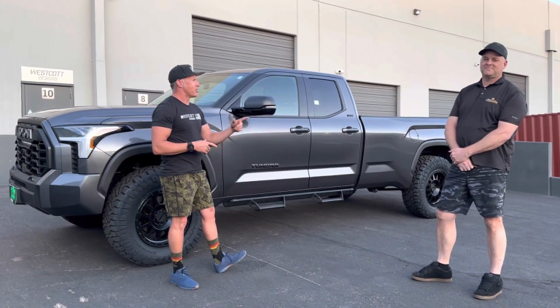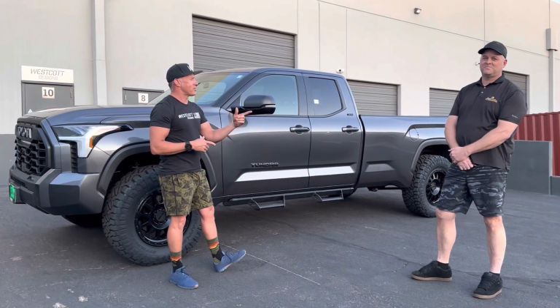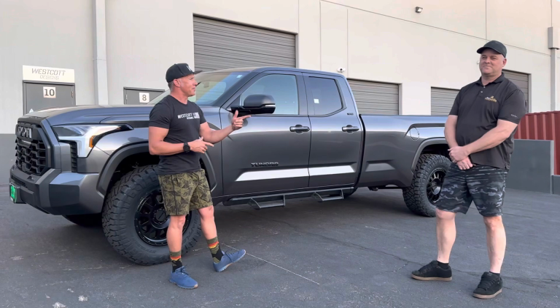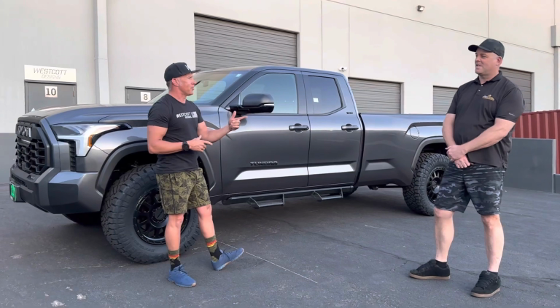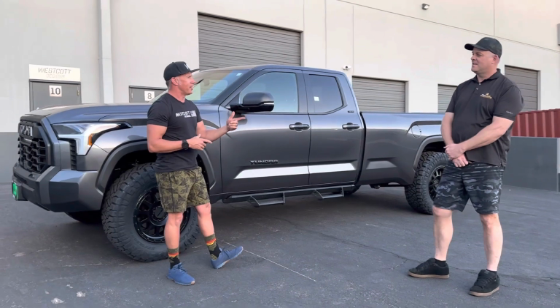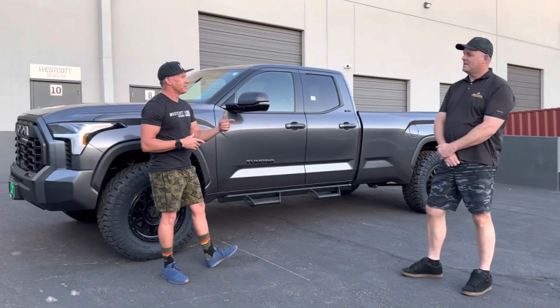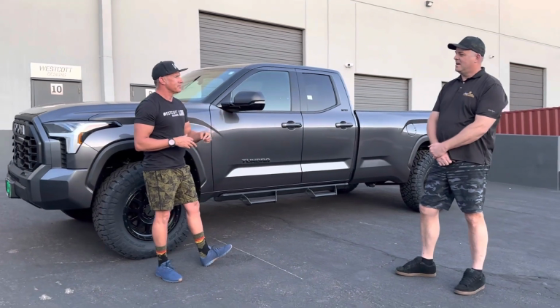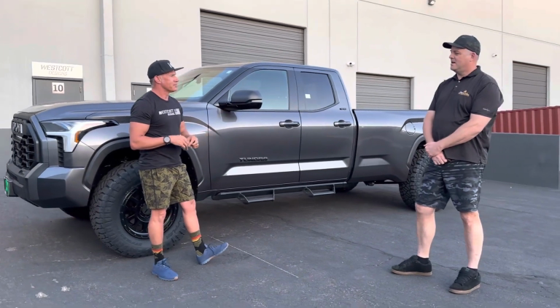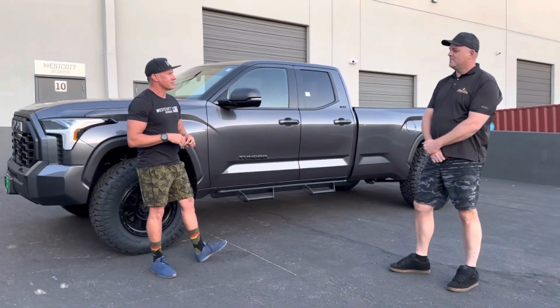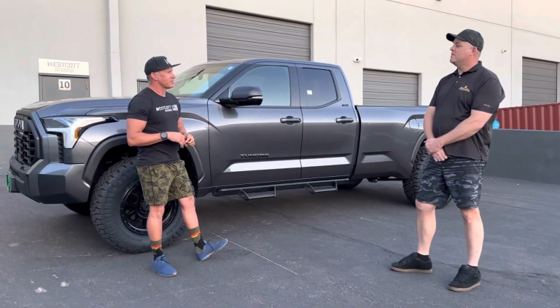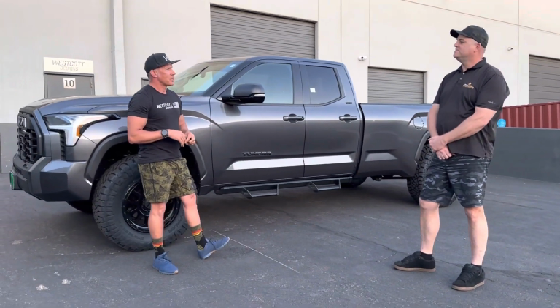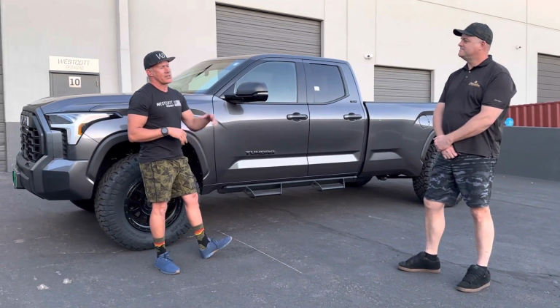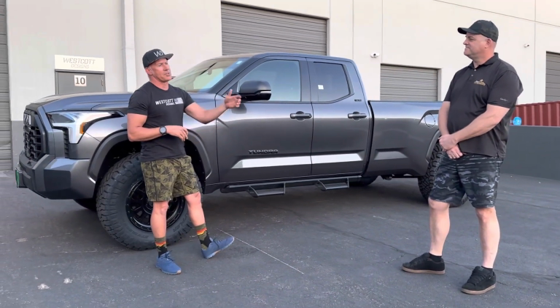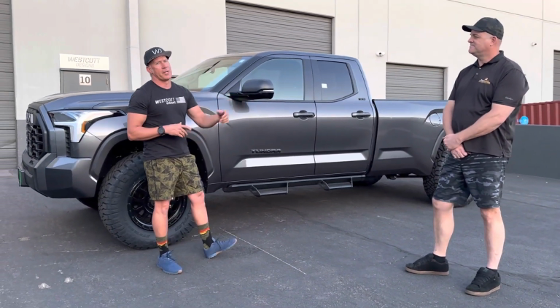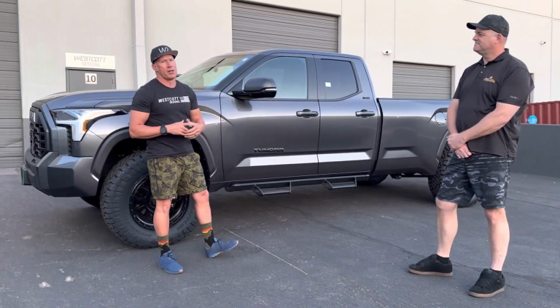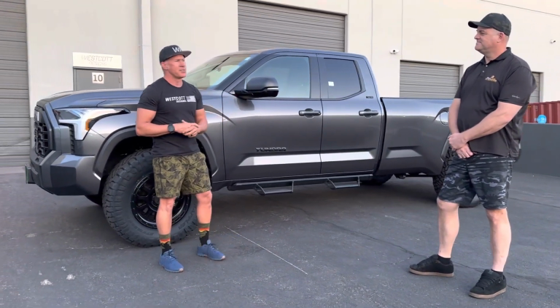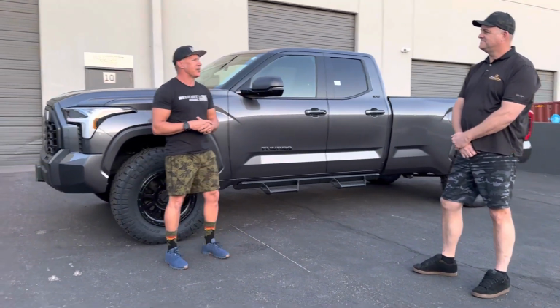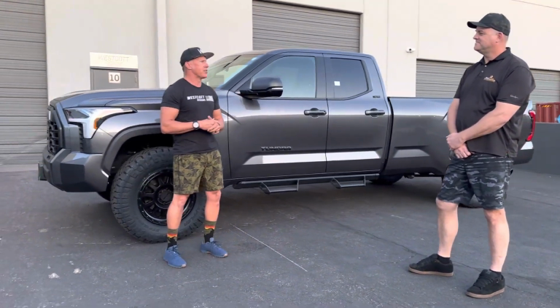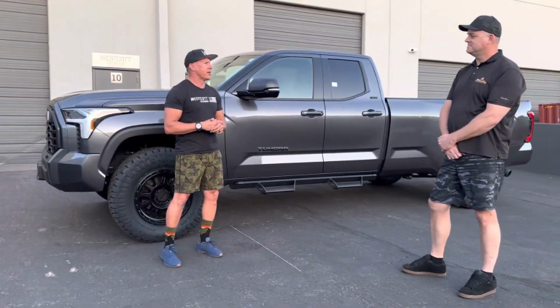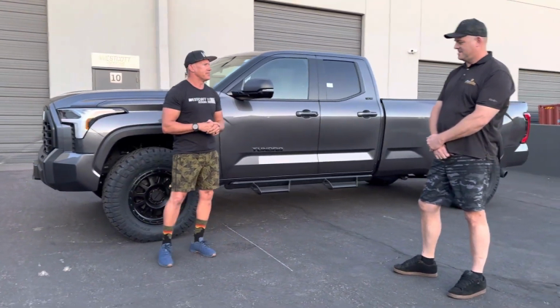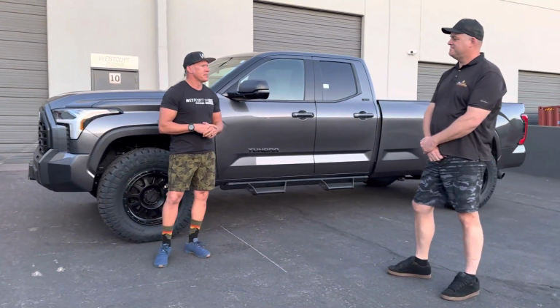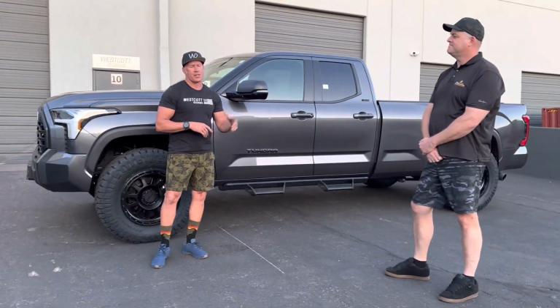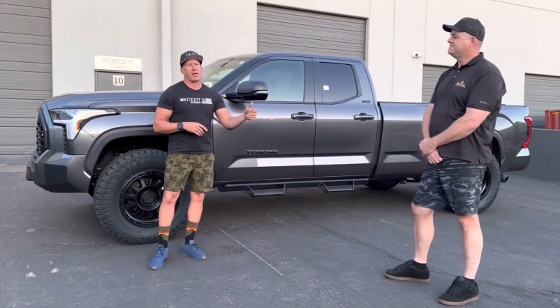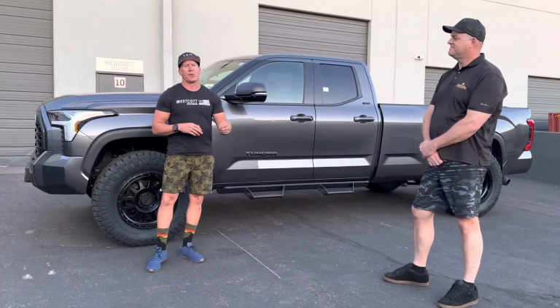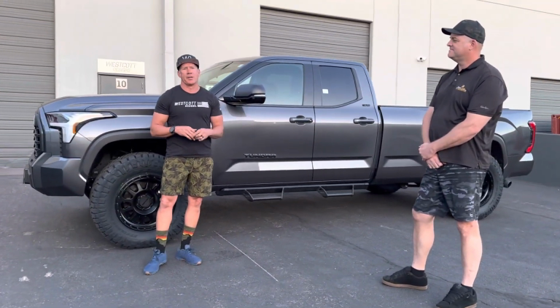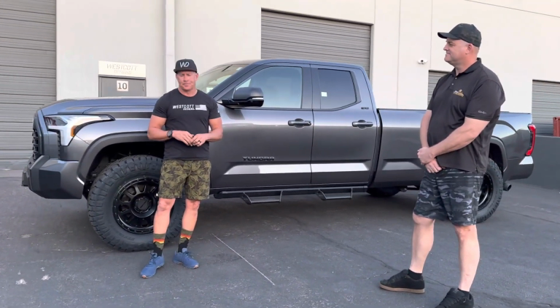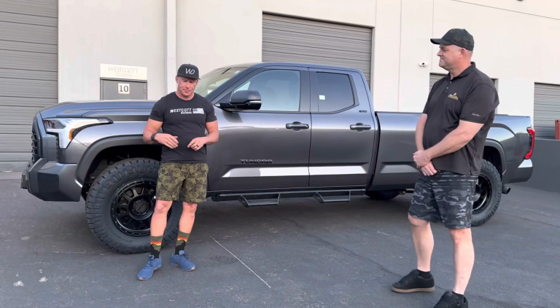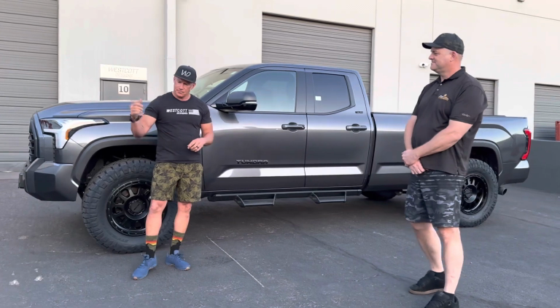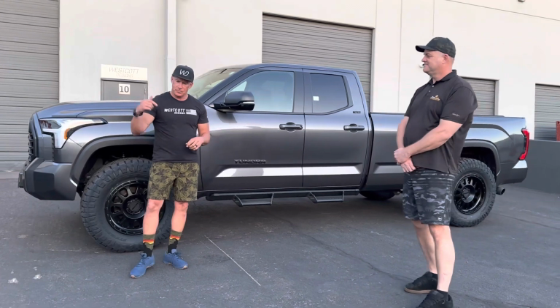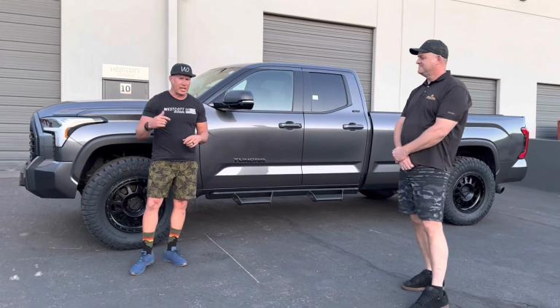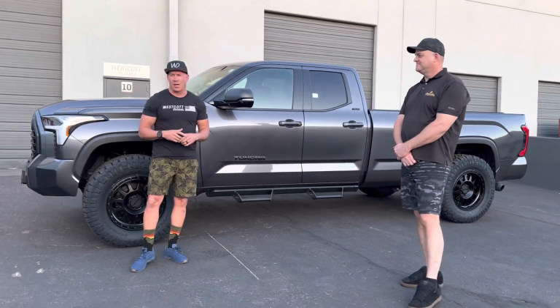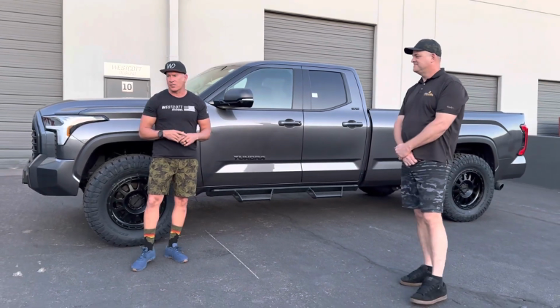Where did he stop on the way down? Reno. He stopped in Reno, stayed the night there, then came to us.